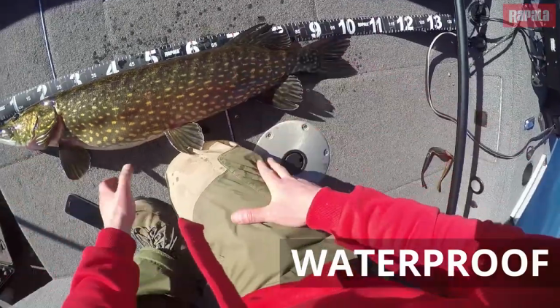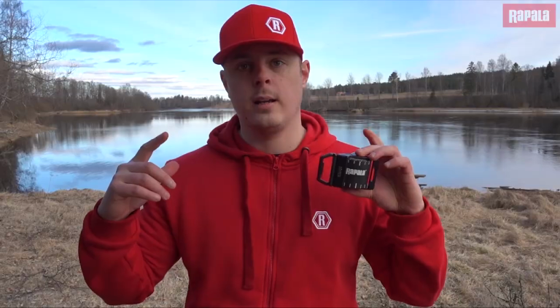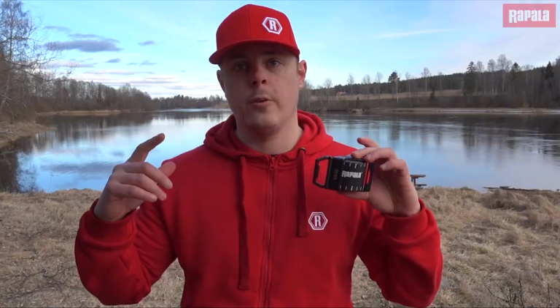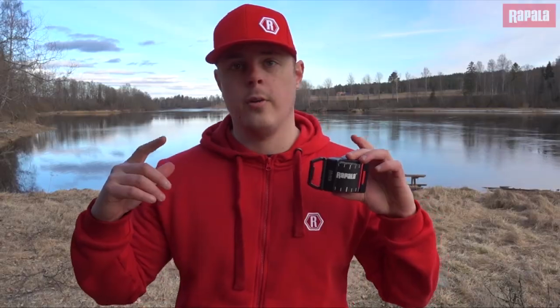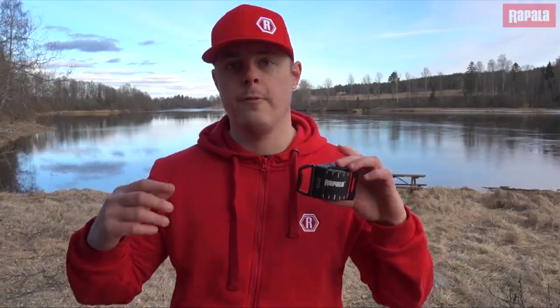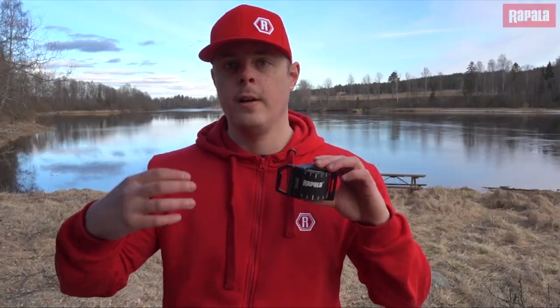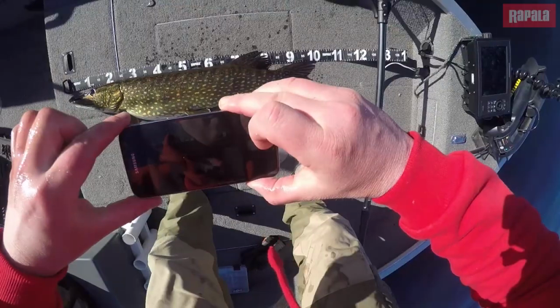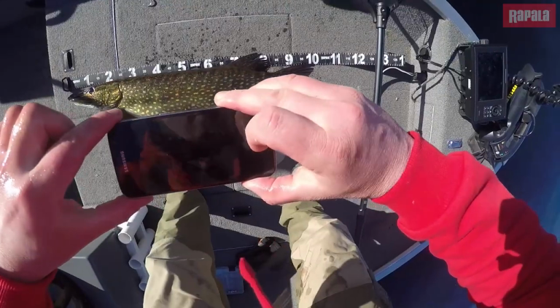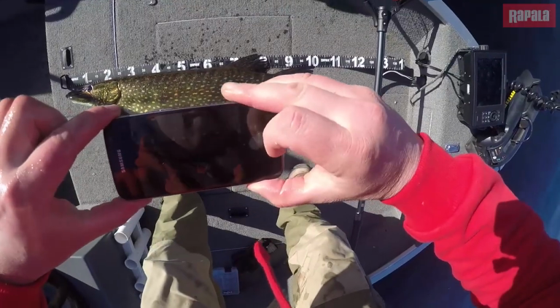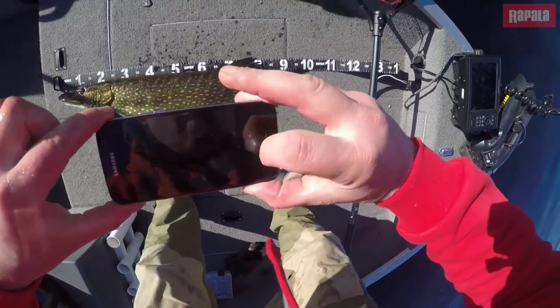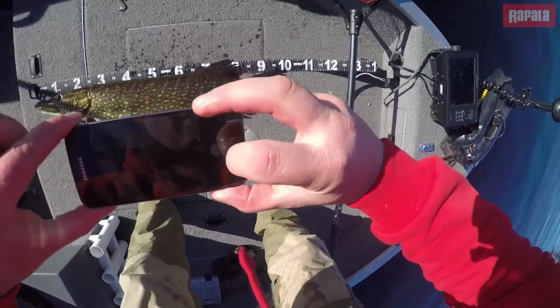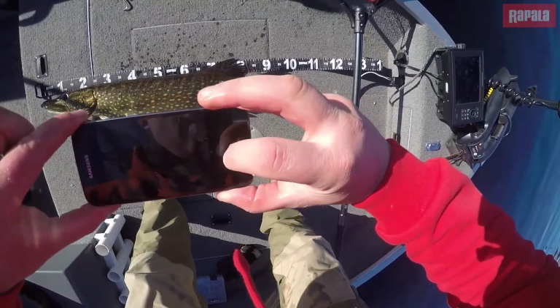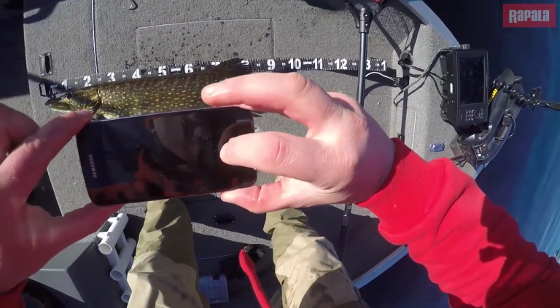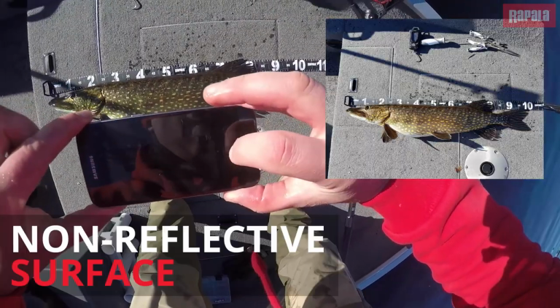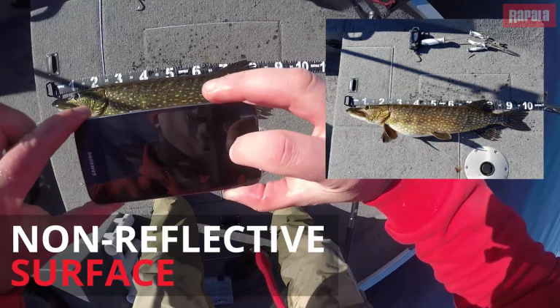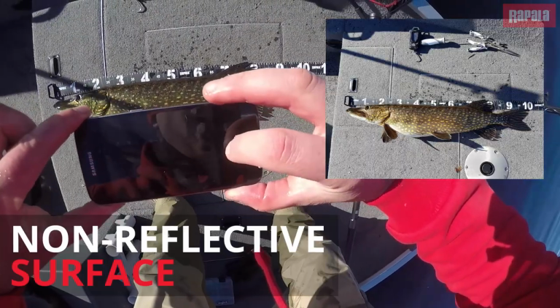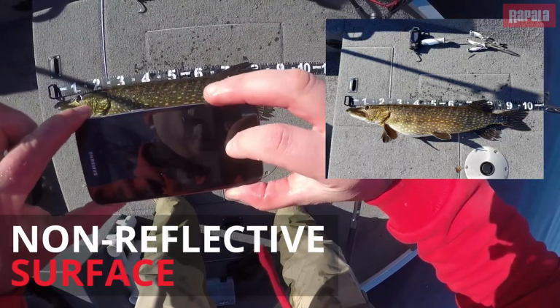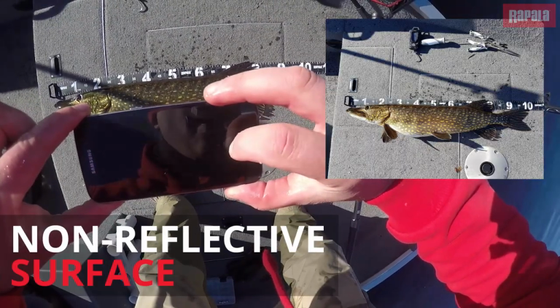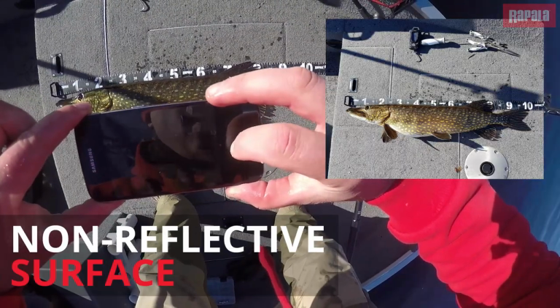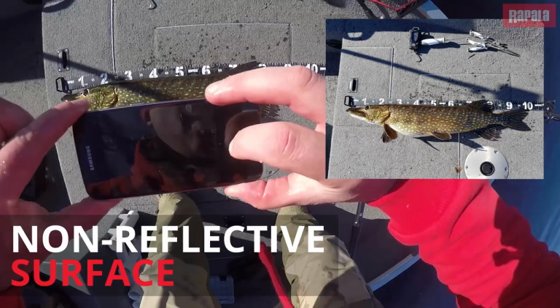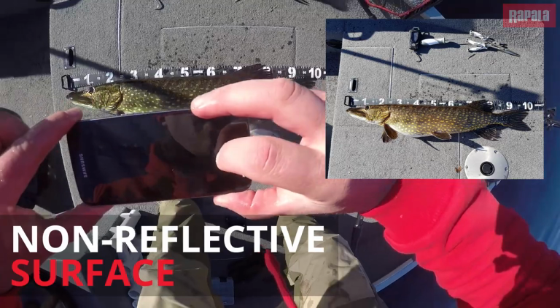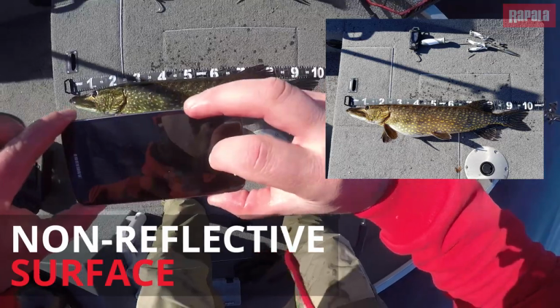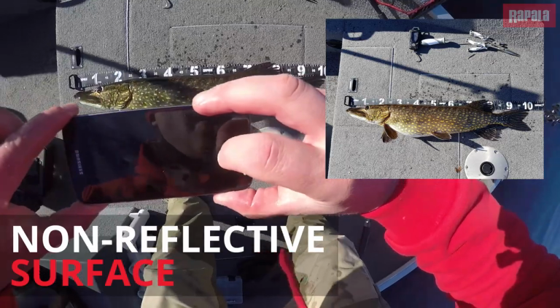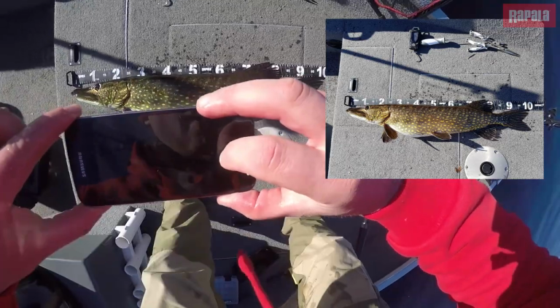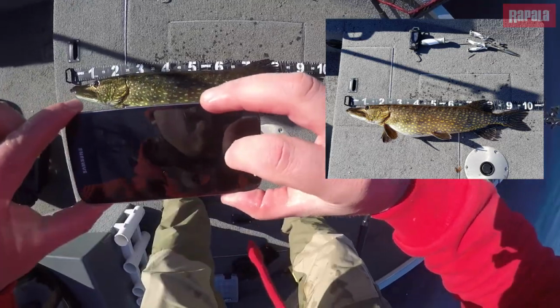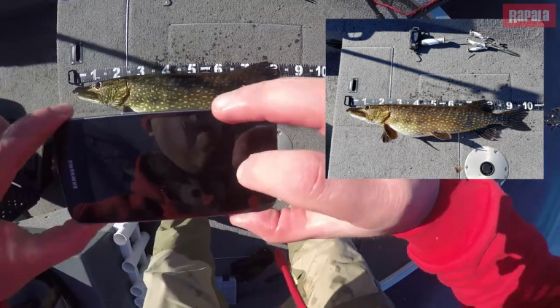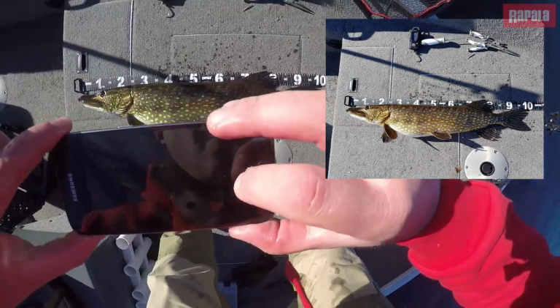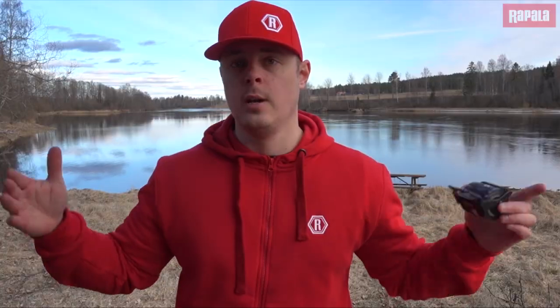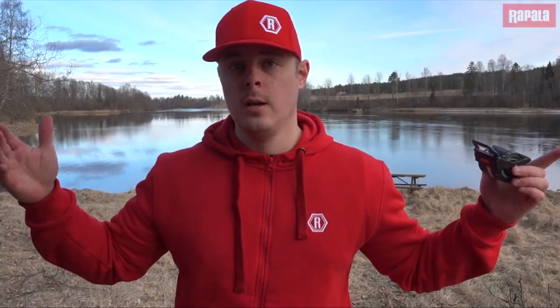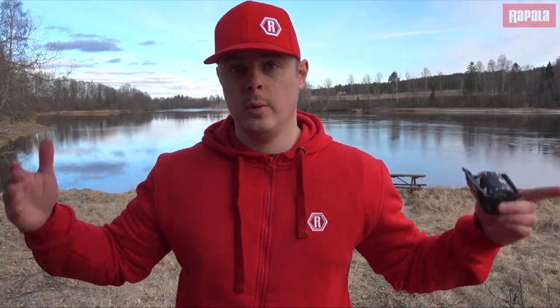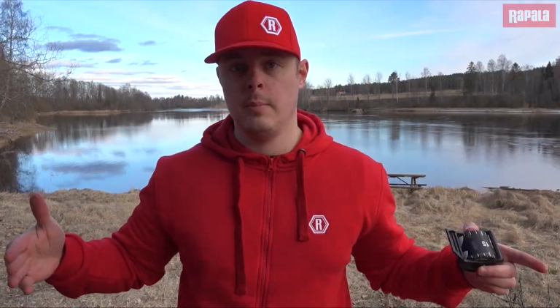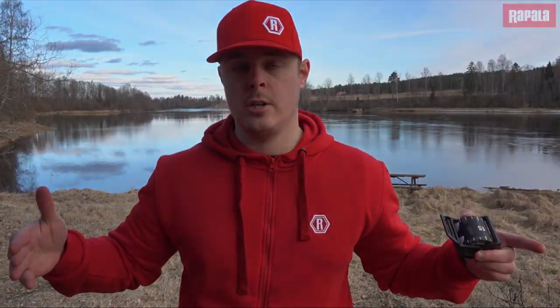When you take a photograph, it will reflect the flash, so you will get really nice photos of your fish with the measure.